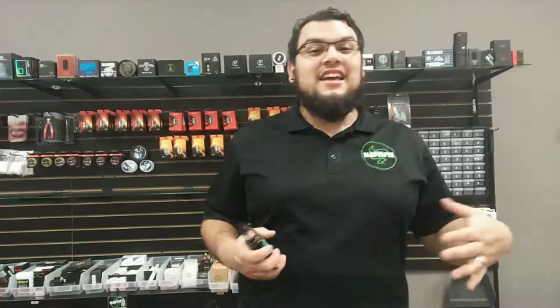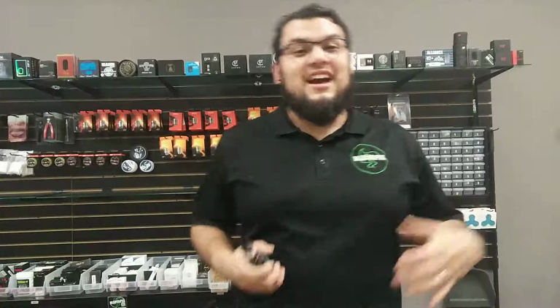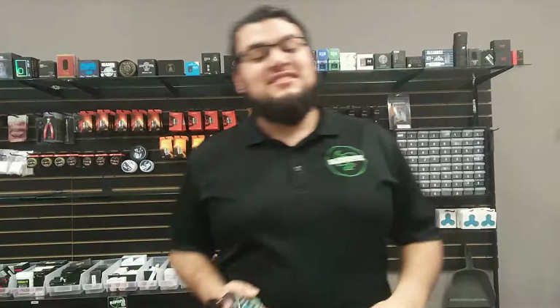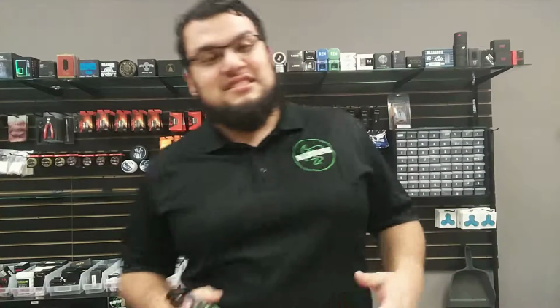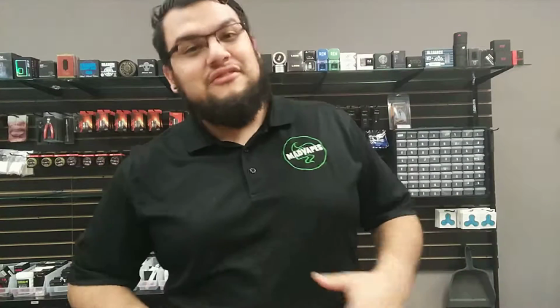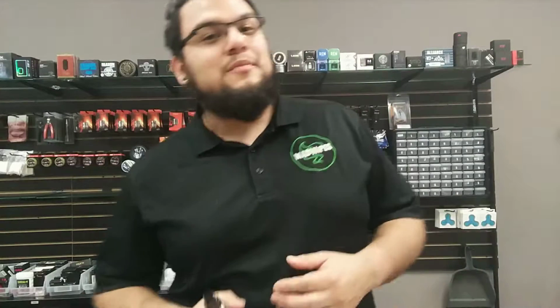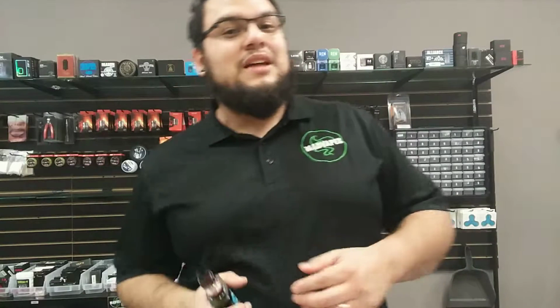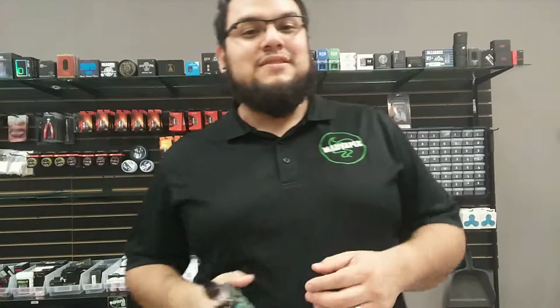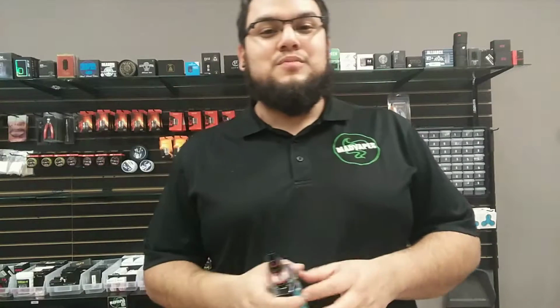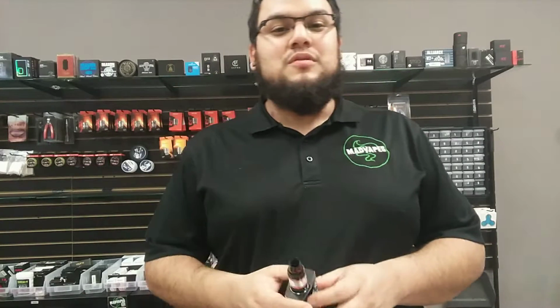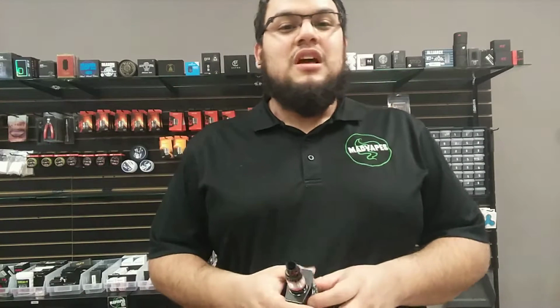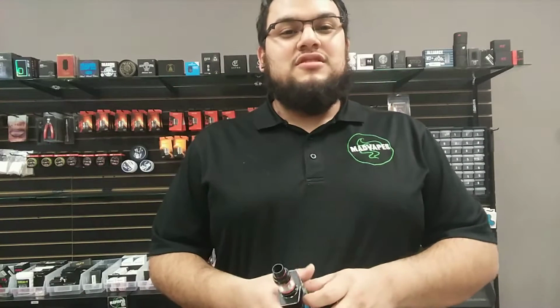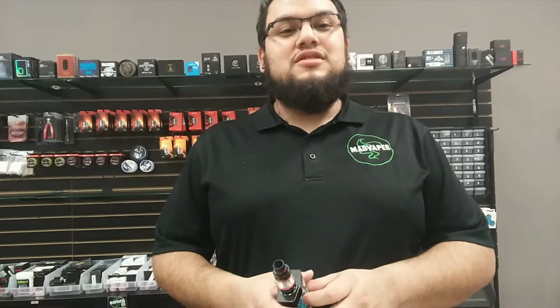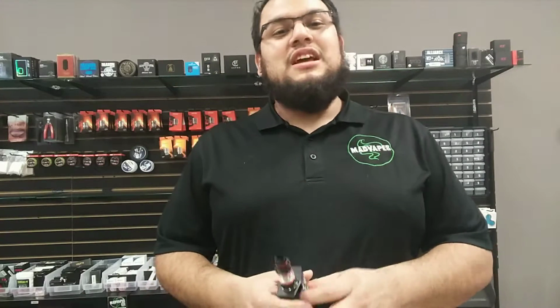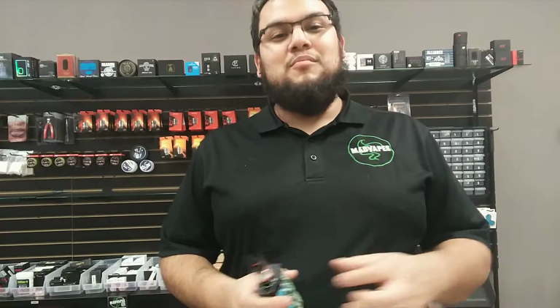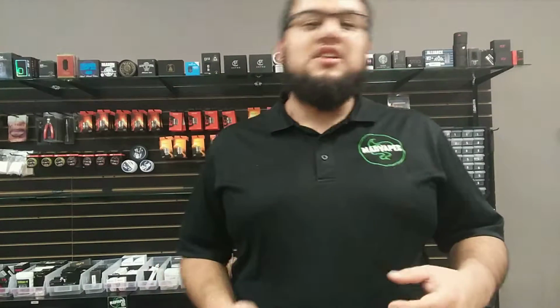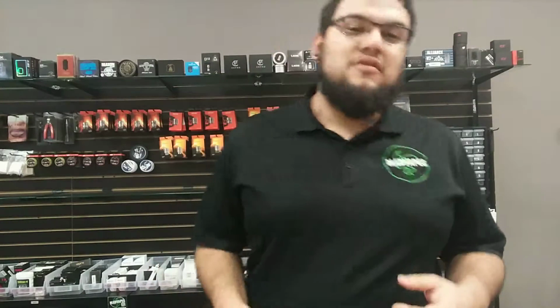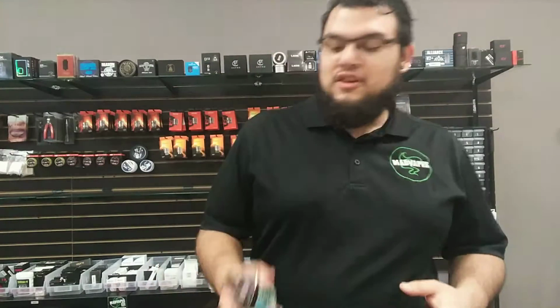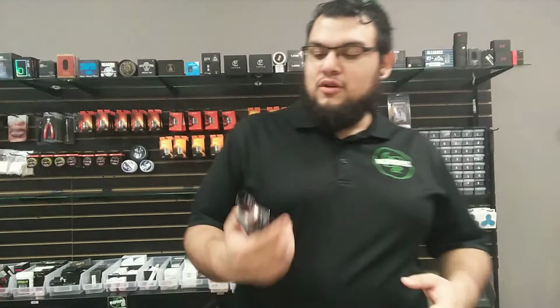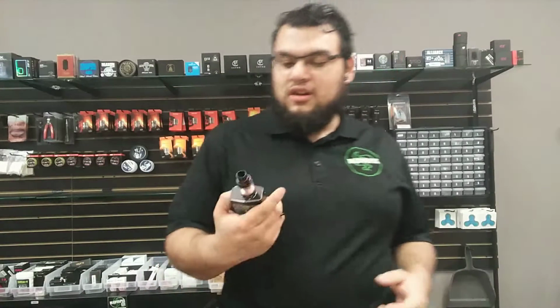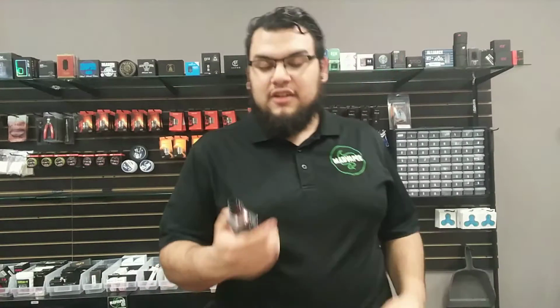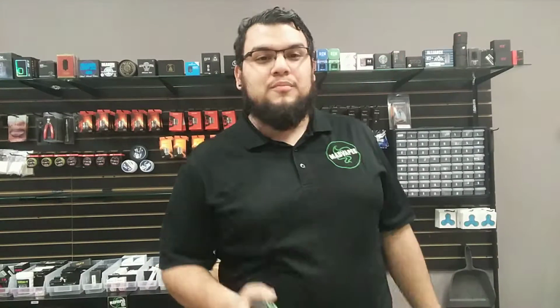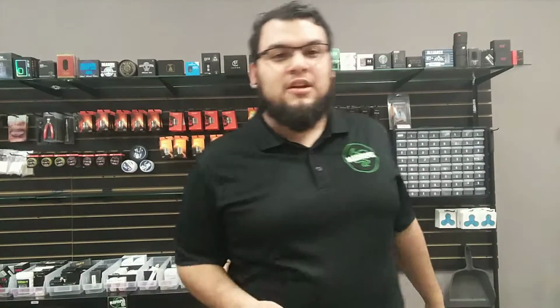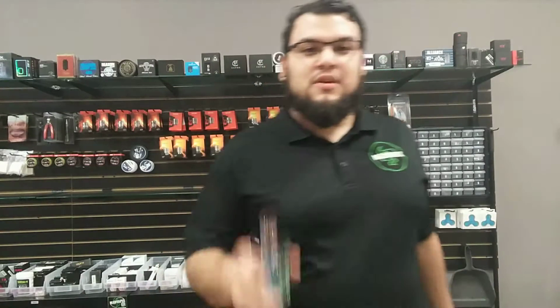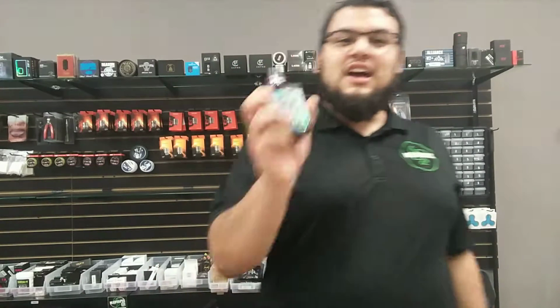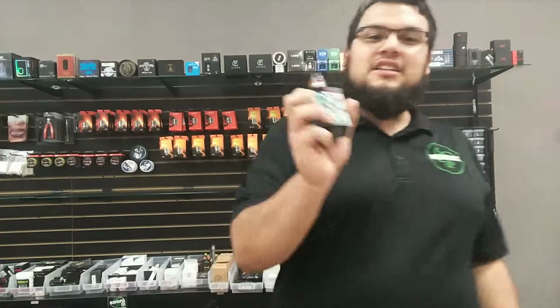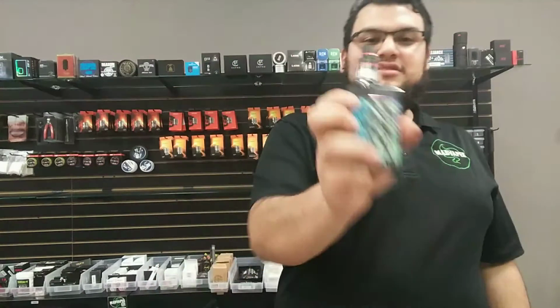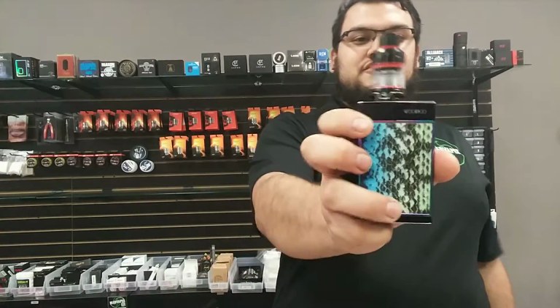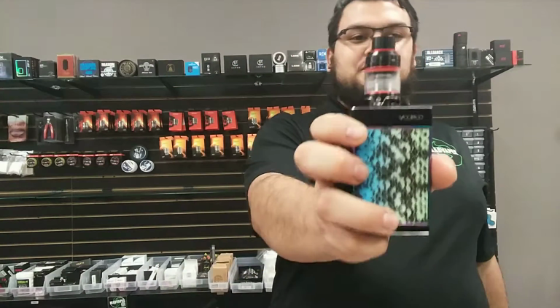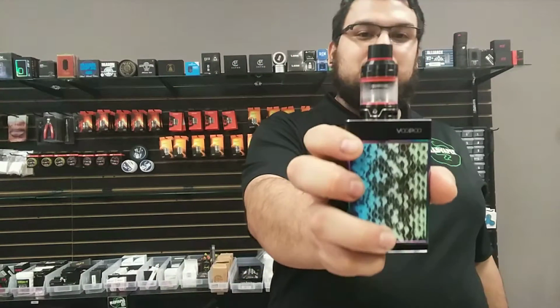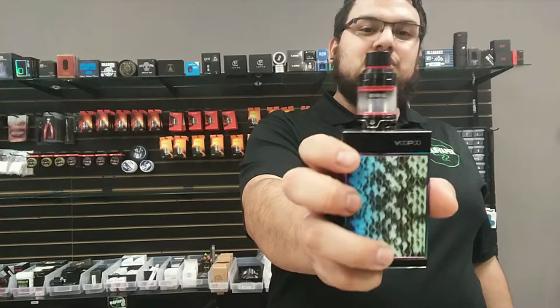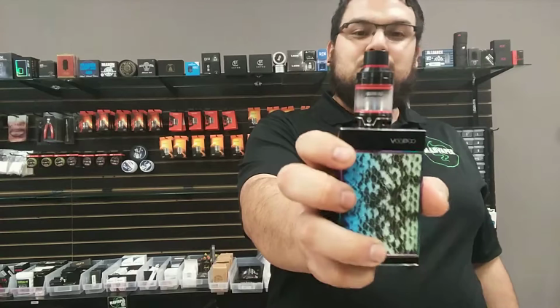Hey guys, this is Eric from Mad Bates & Boone. Today I'm bringing you a video on our new product we got in — it's the VooPoo 2.